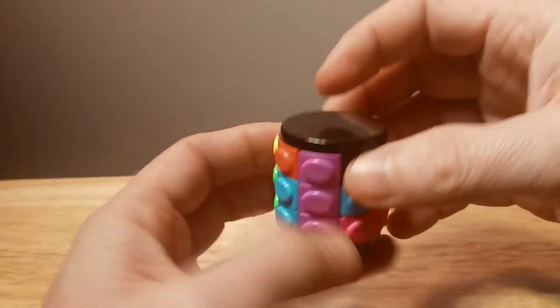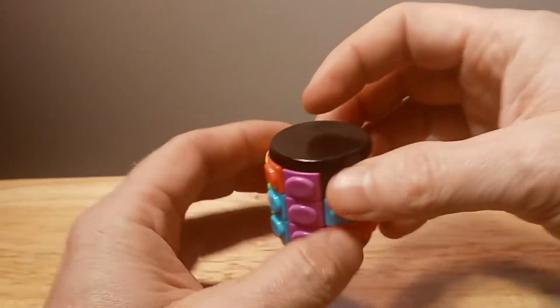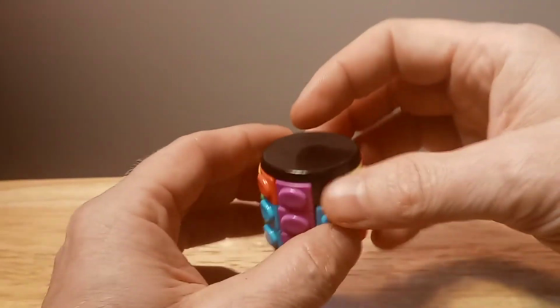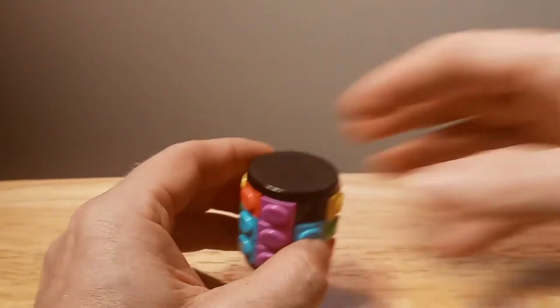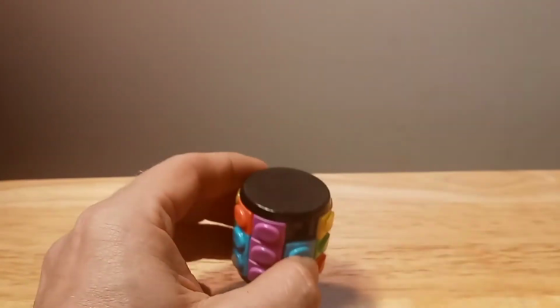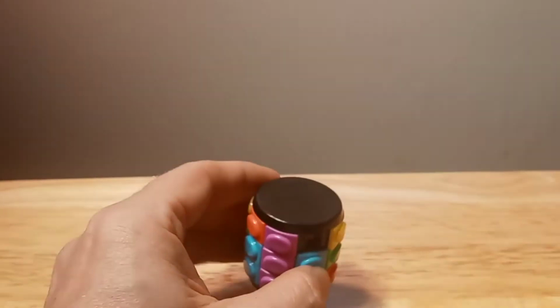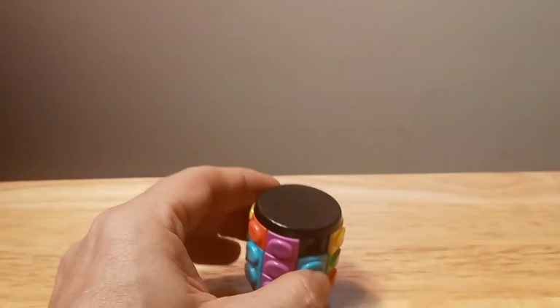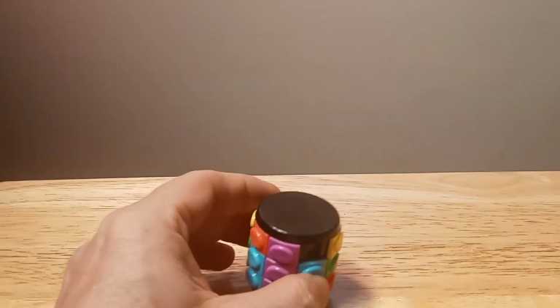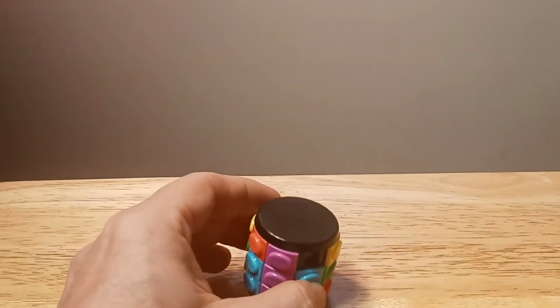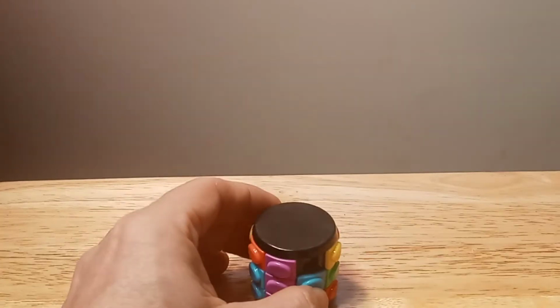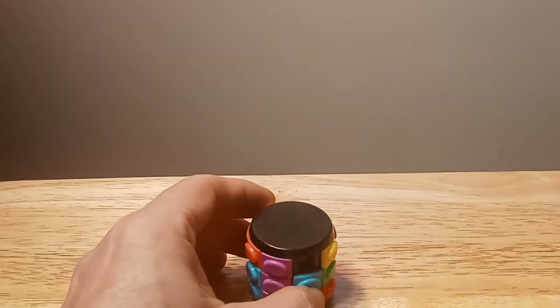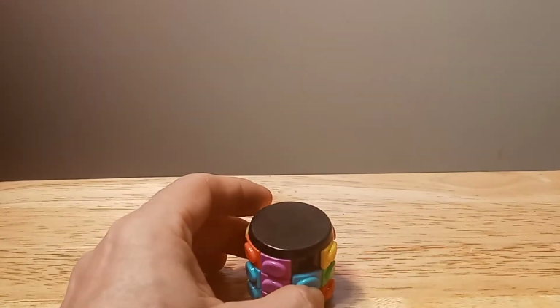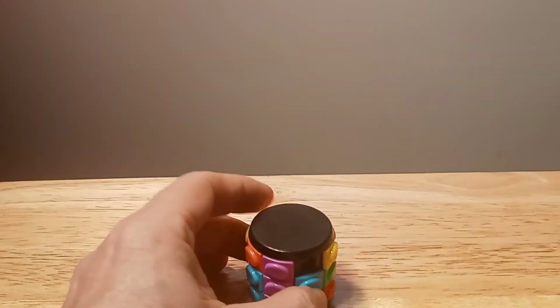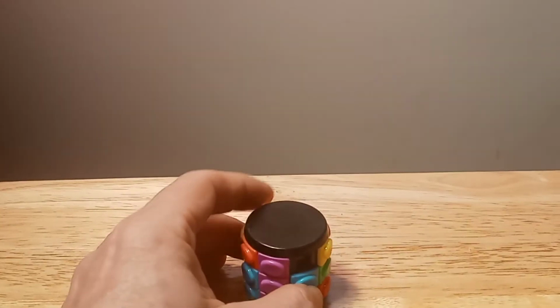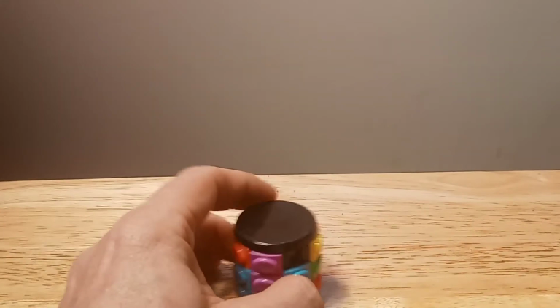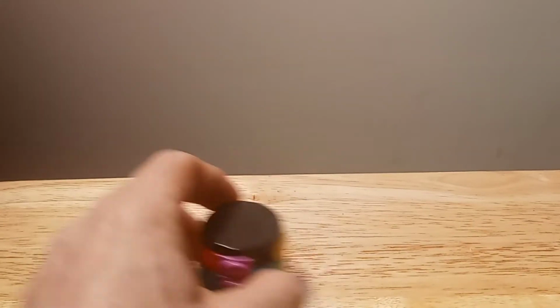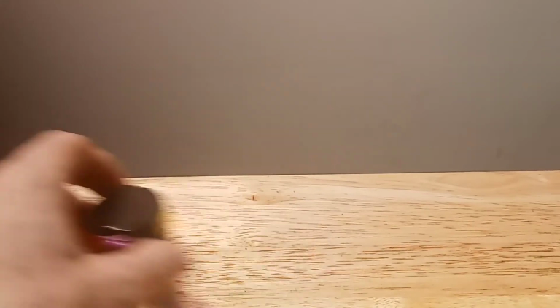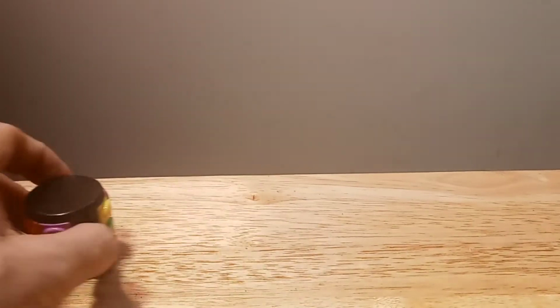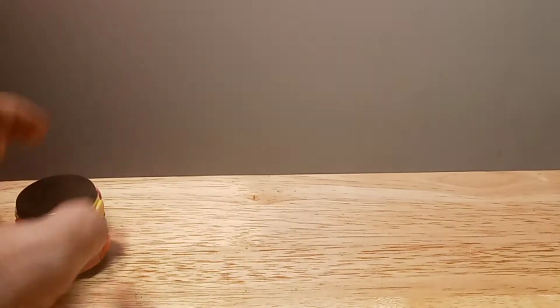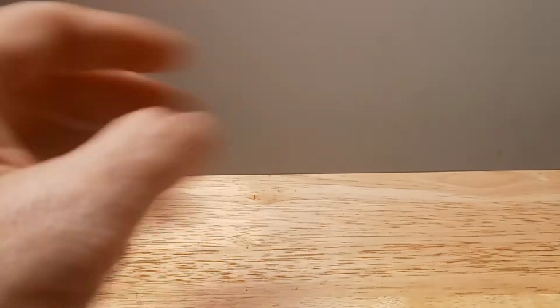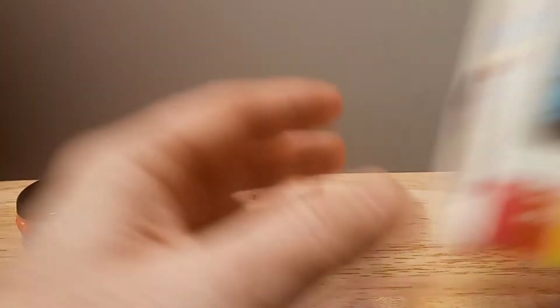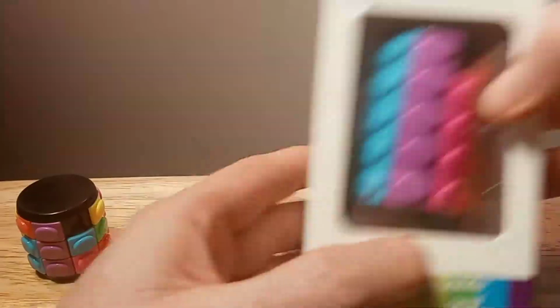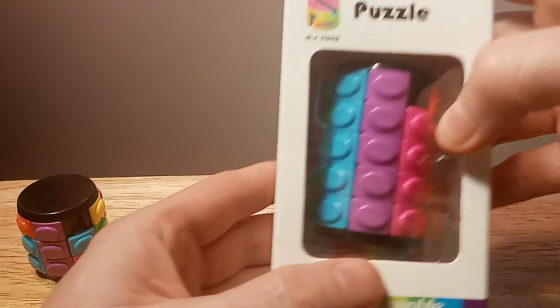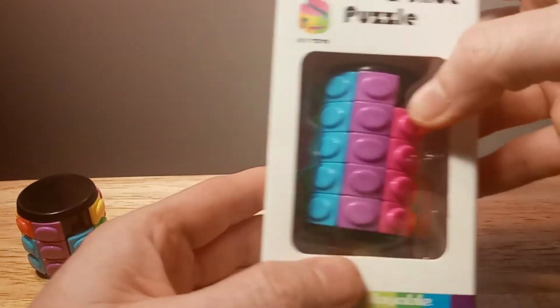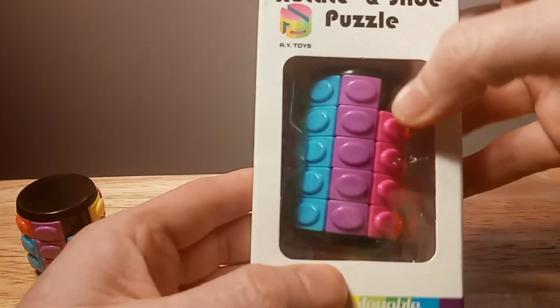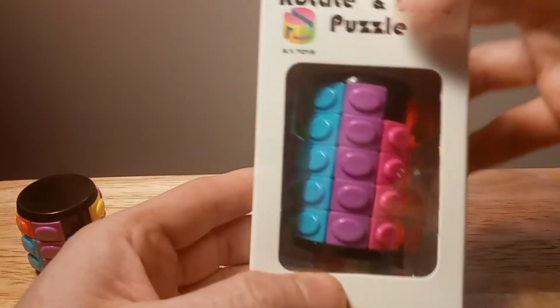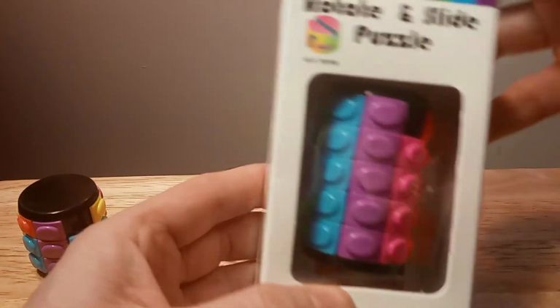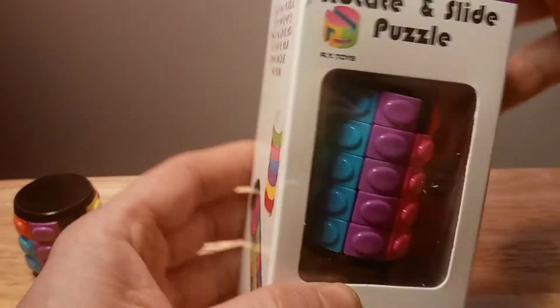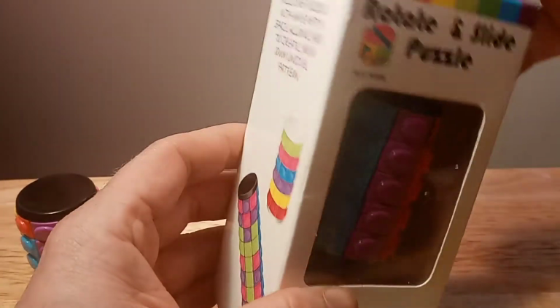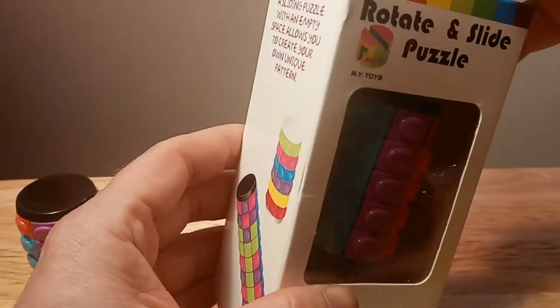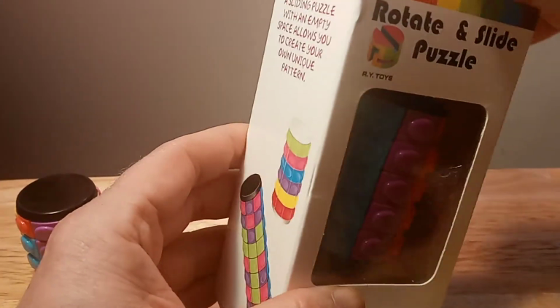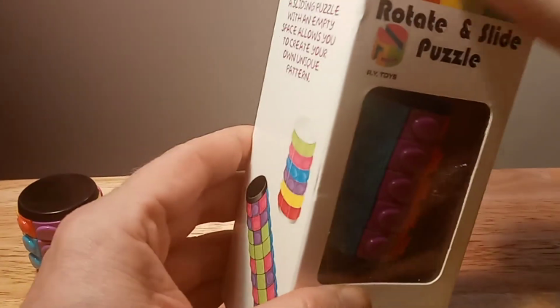I'll move on to the next one — this is the five-layer one.